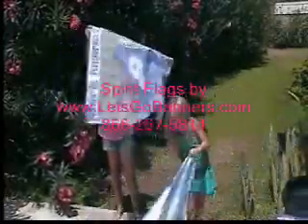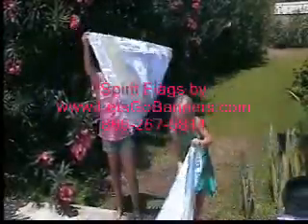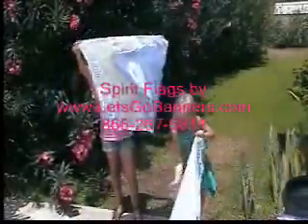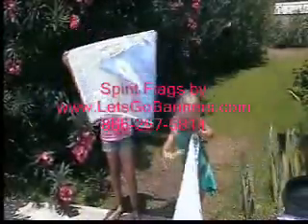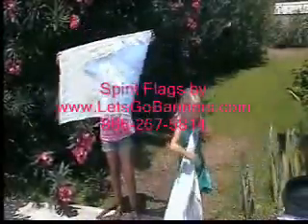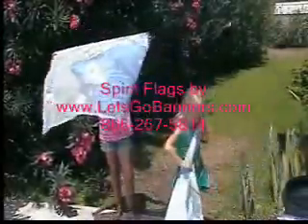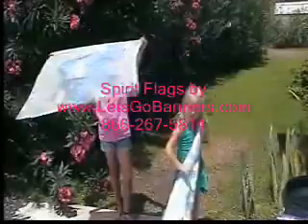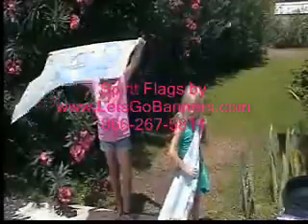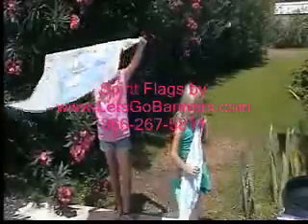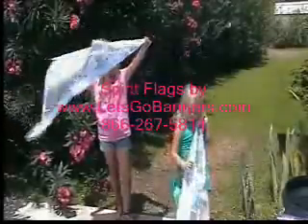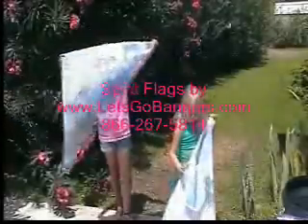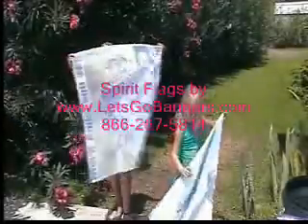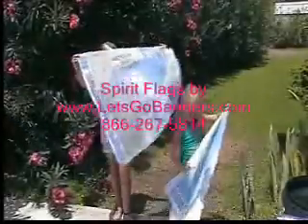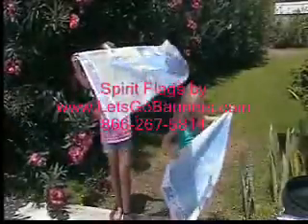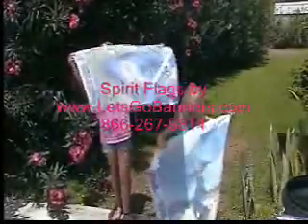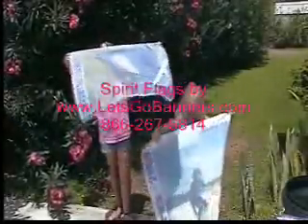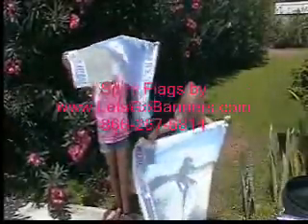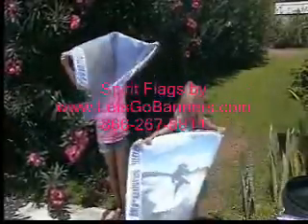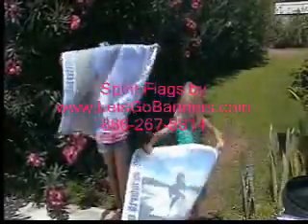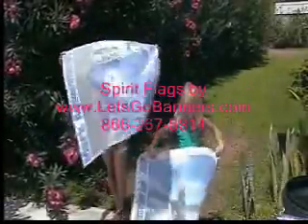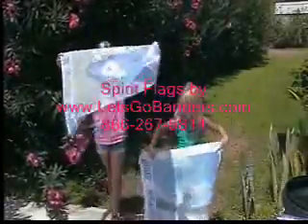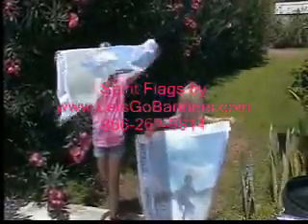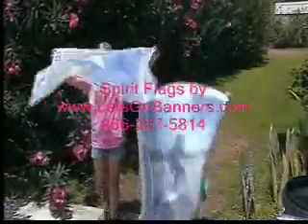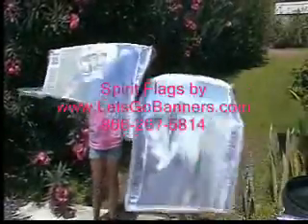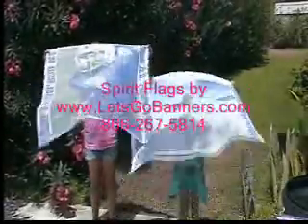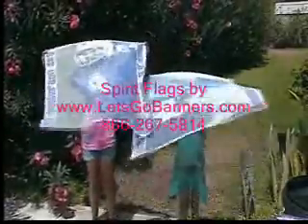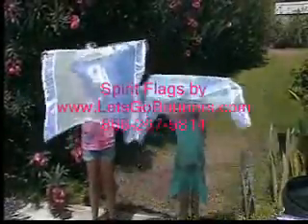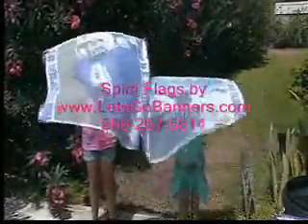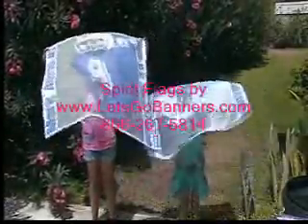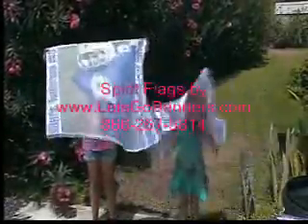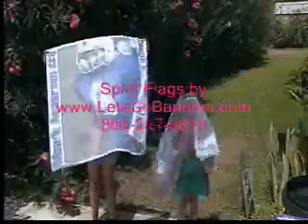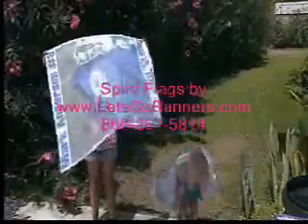Here we have a surfer — a championship surfer. Pretty much anything you can think of that you'd like to display on a flag.